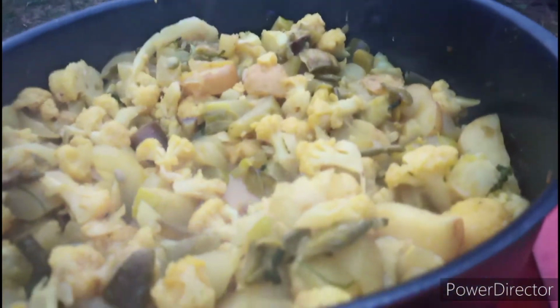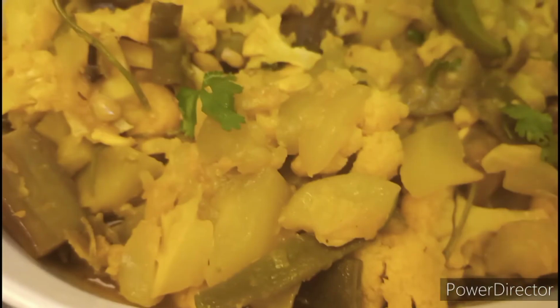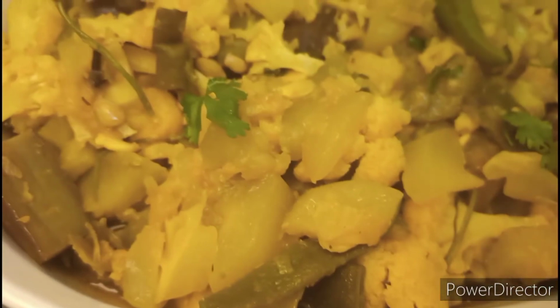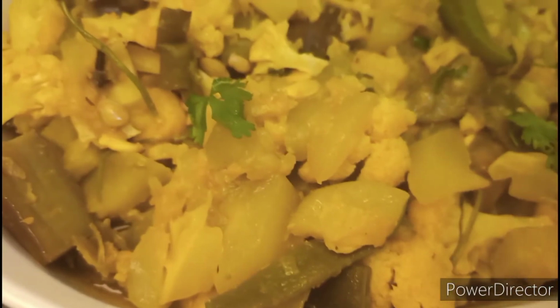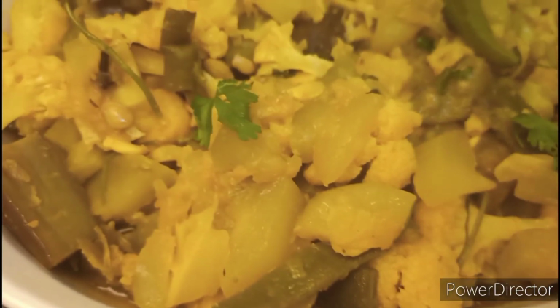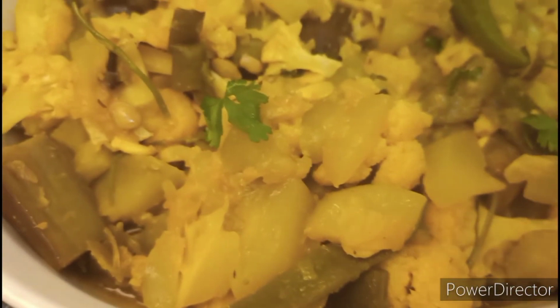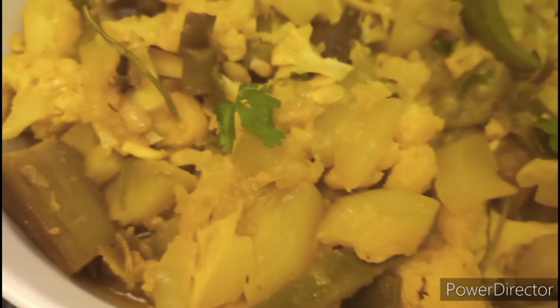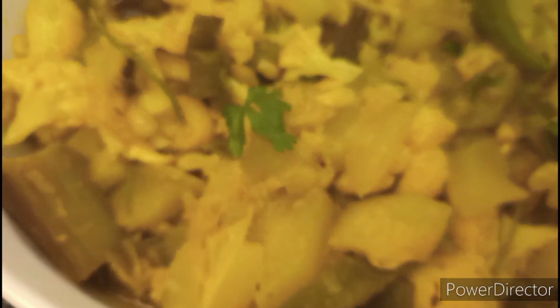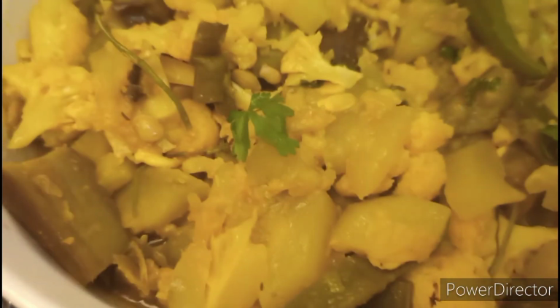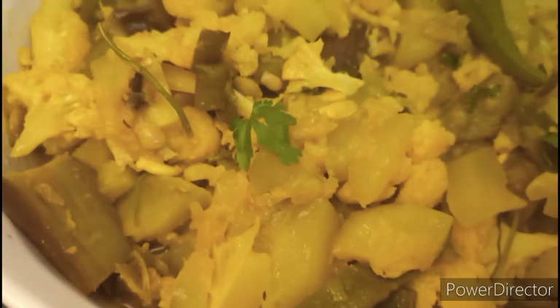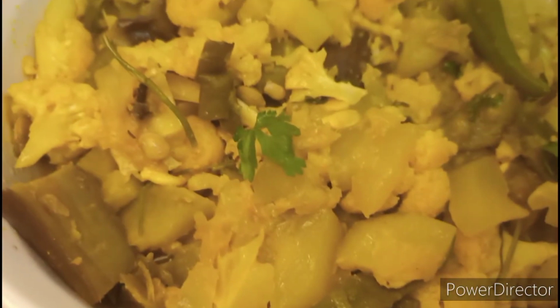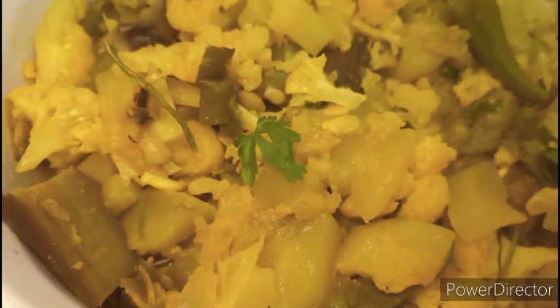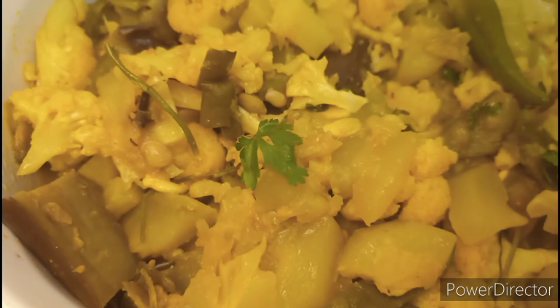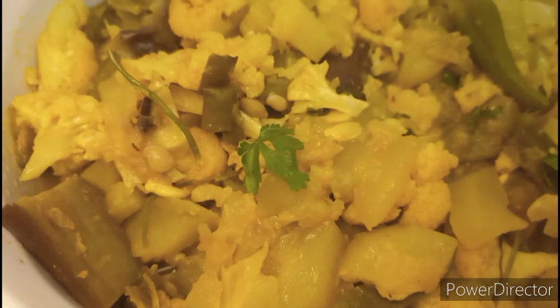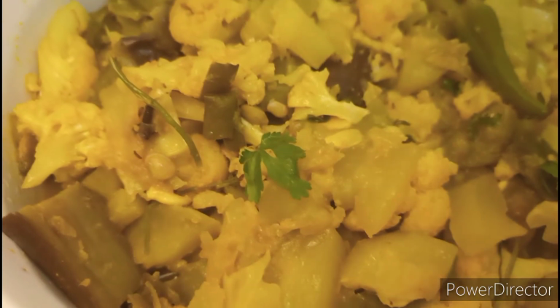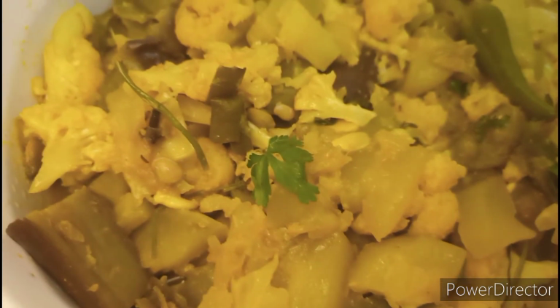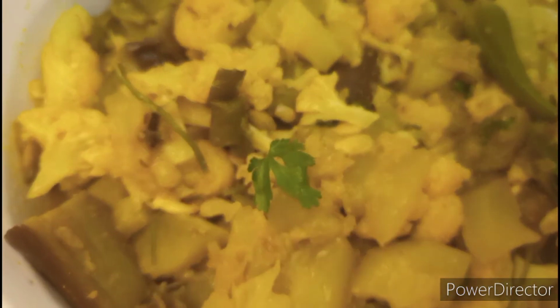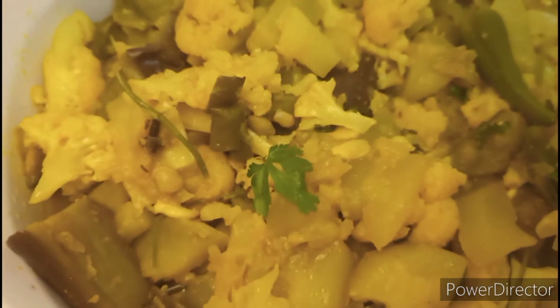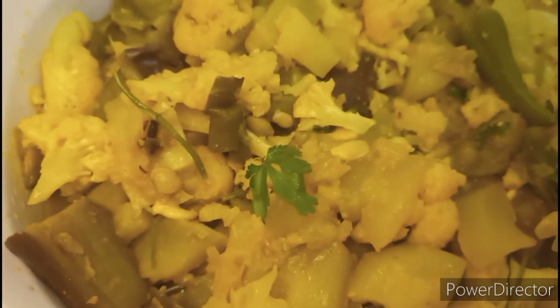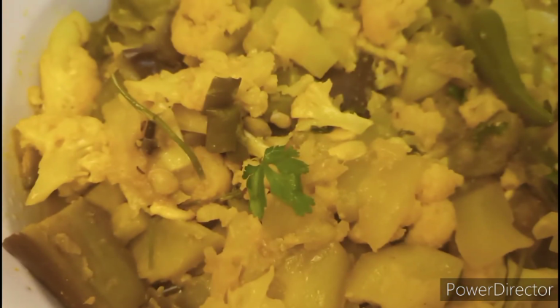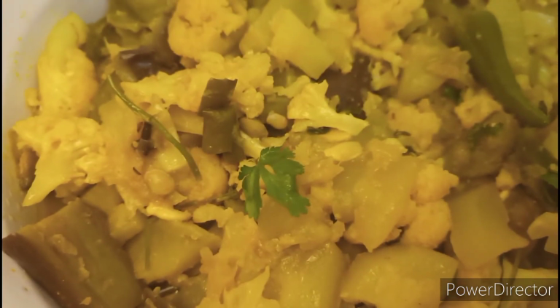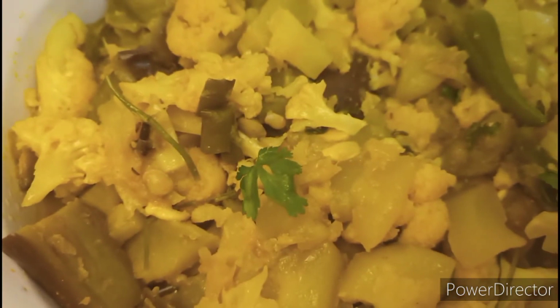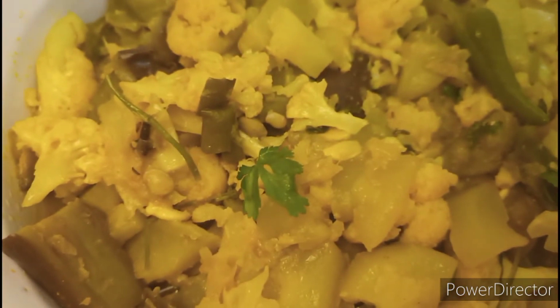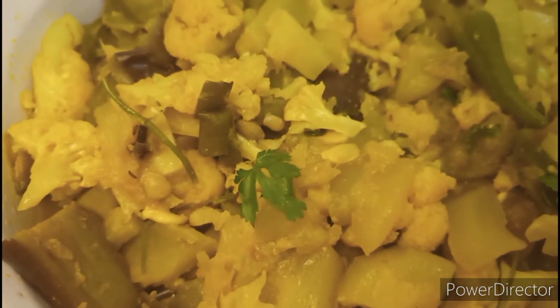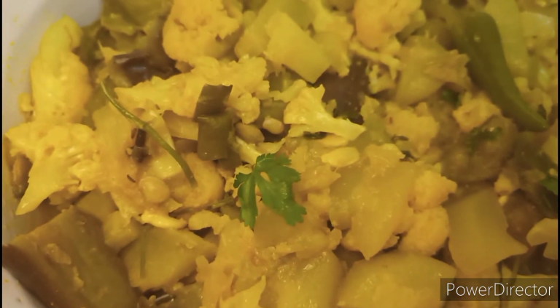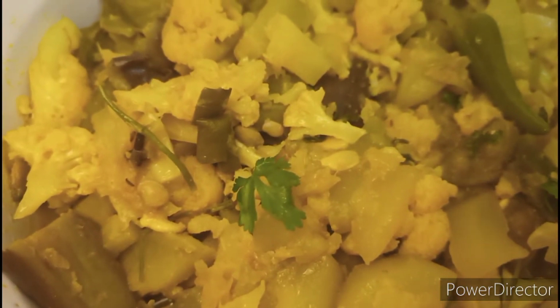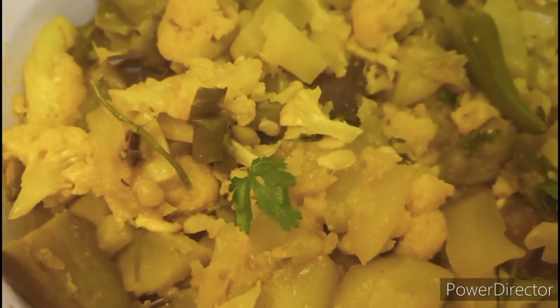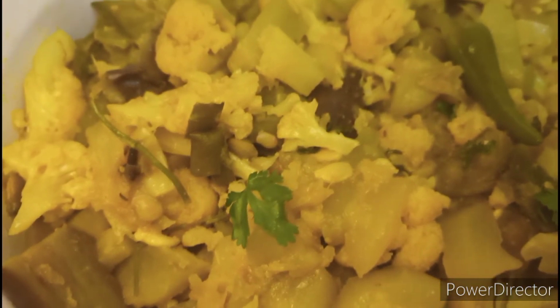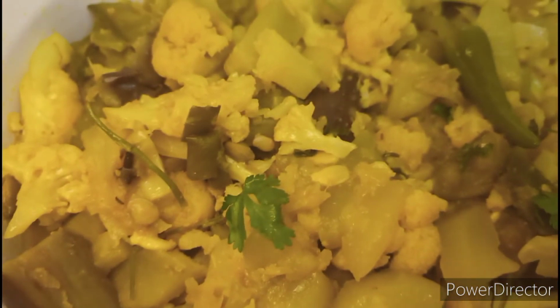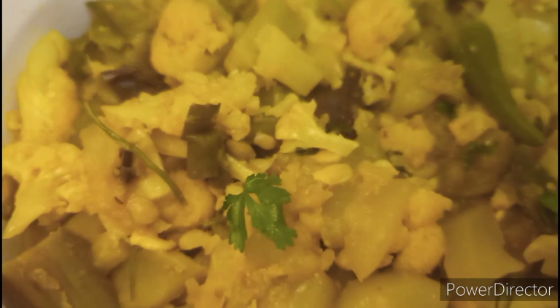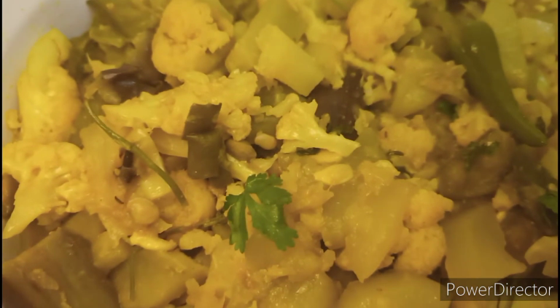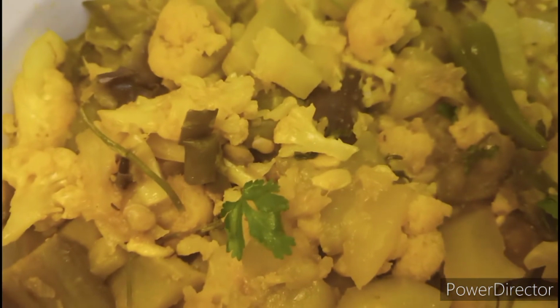Now the vegetables are very beautiful — very nice and fresh.